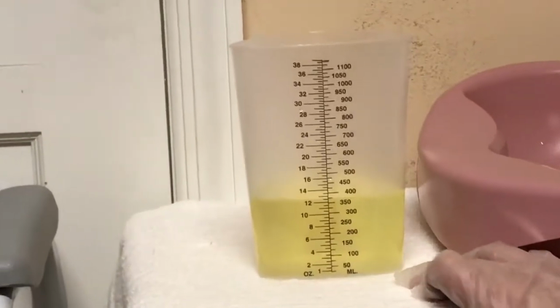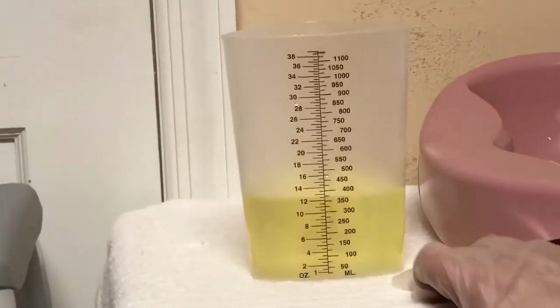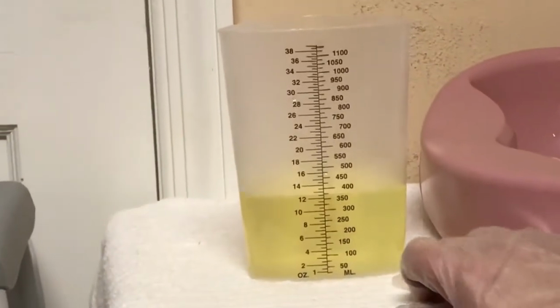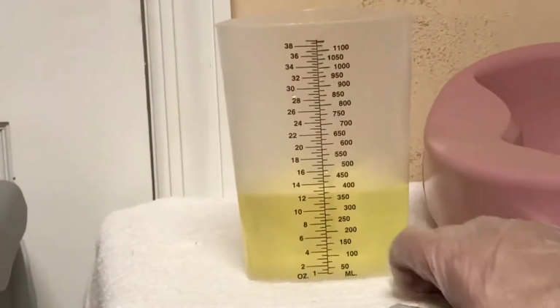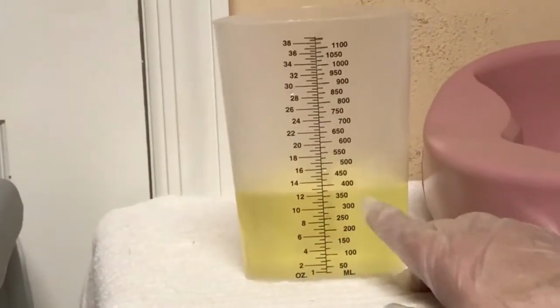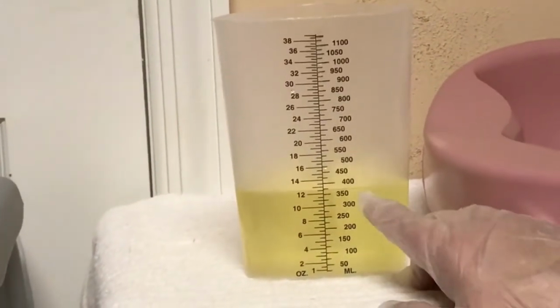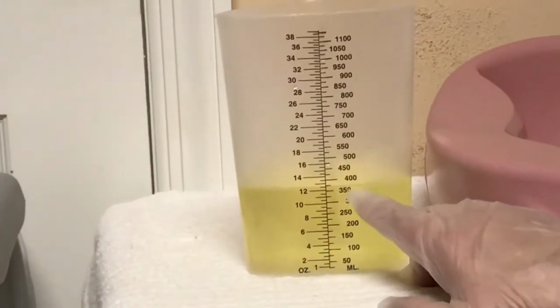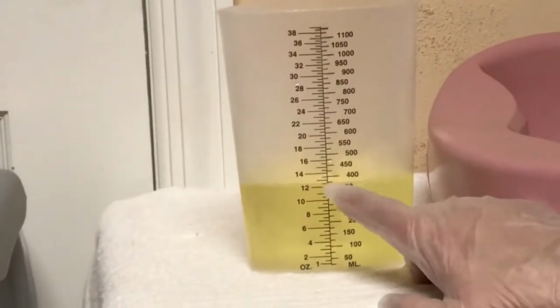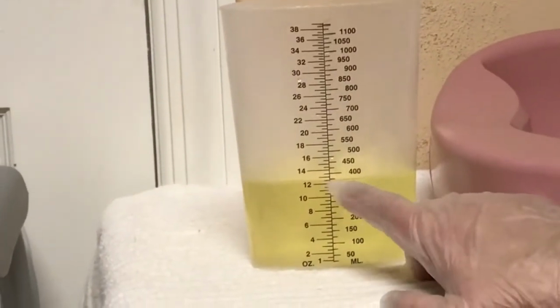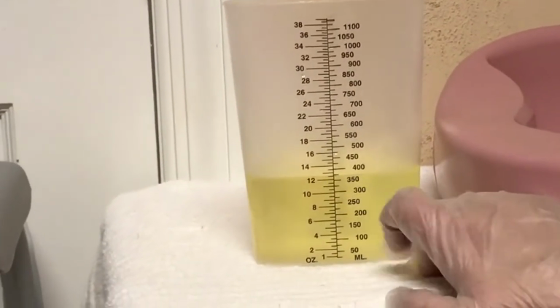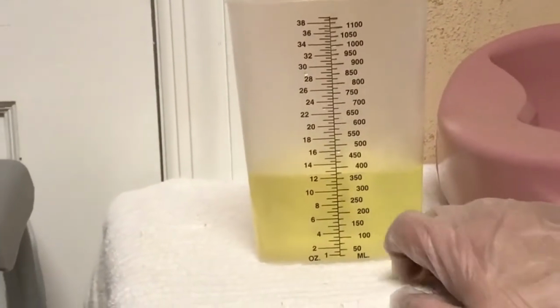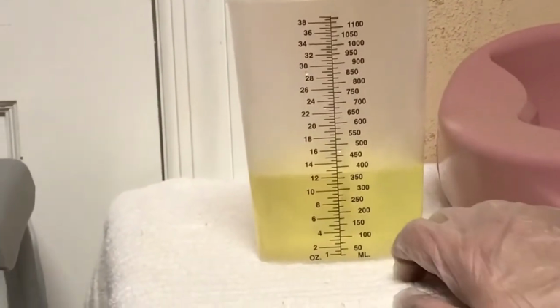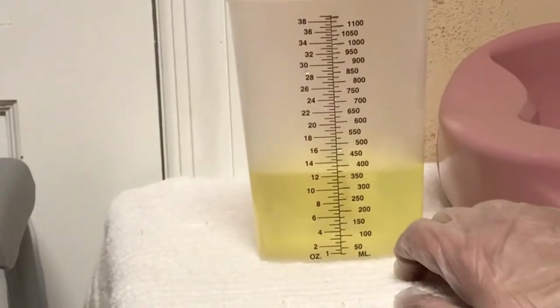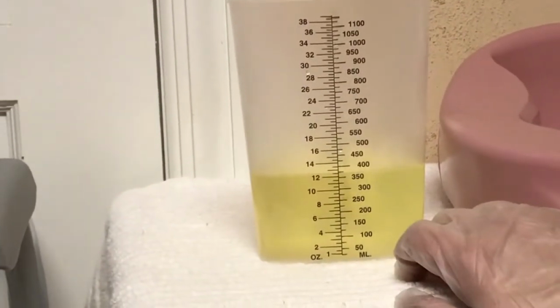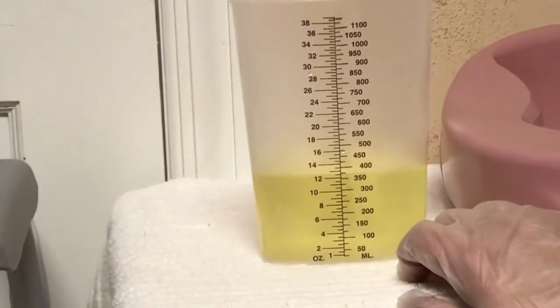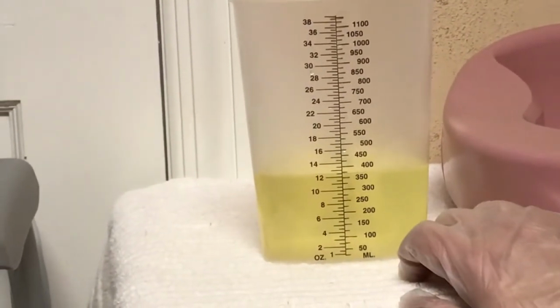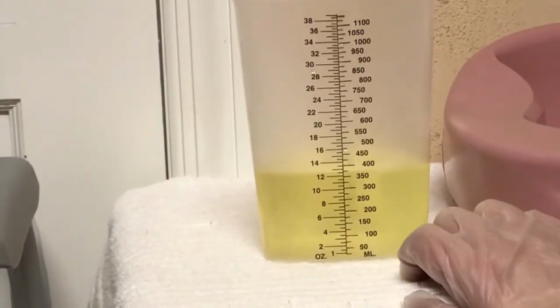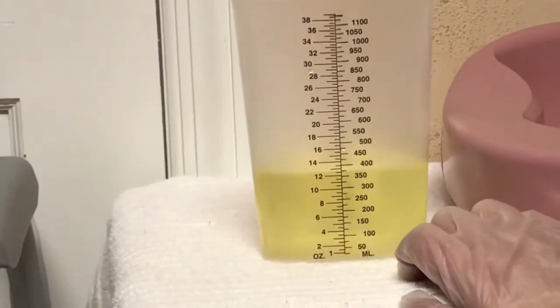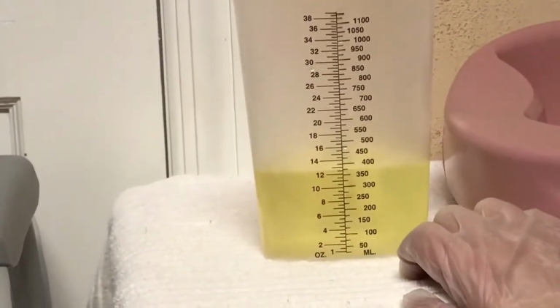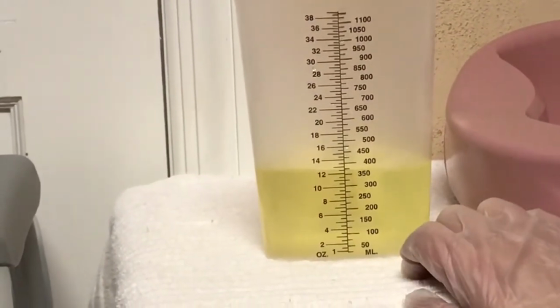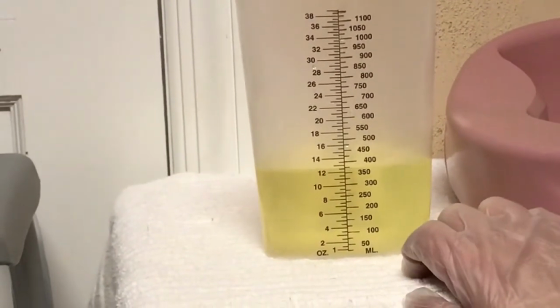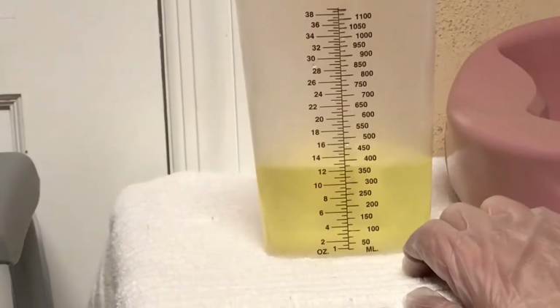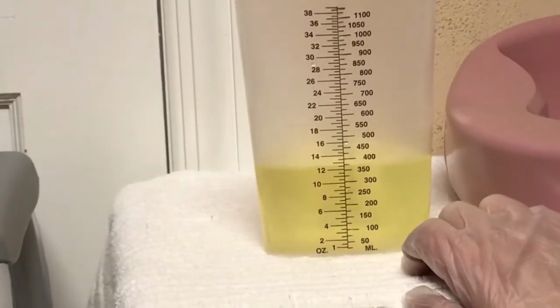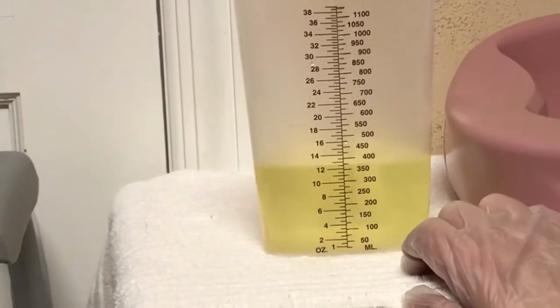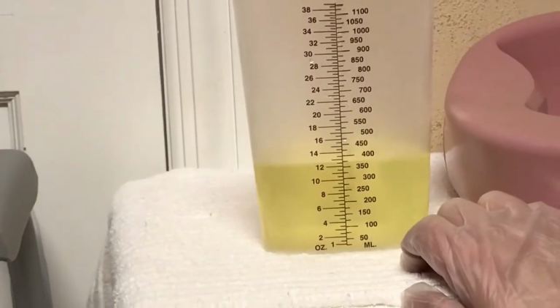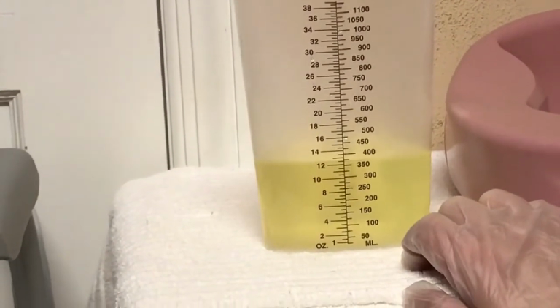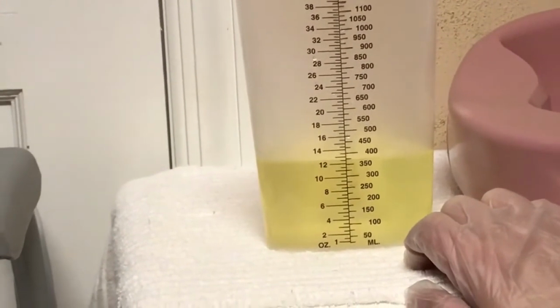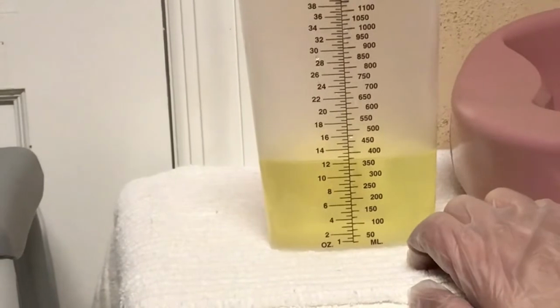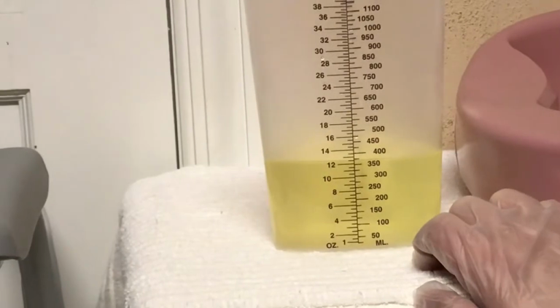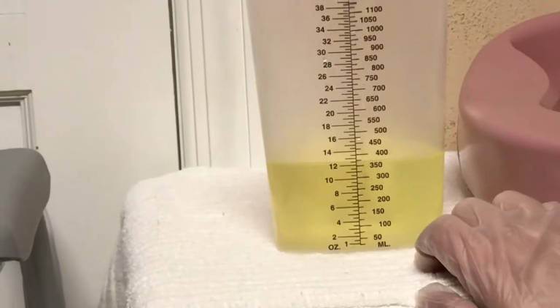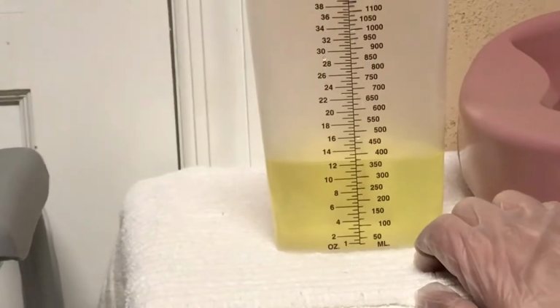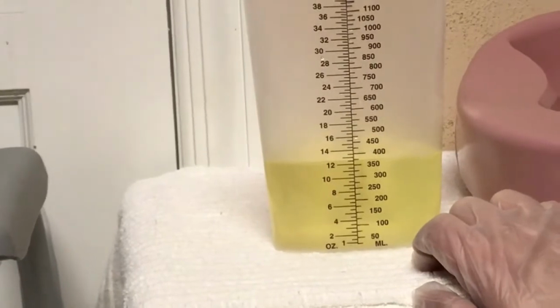We're not going to be measuring the bubbles, but we are going to round up, so this is 375 milliliters.